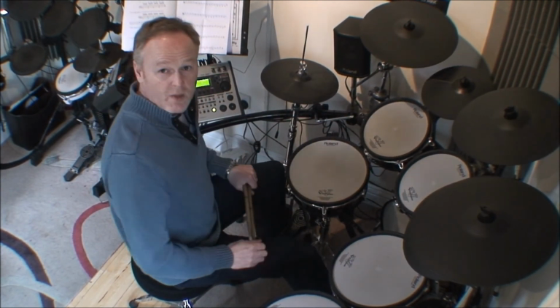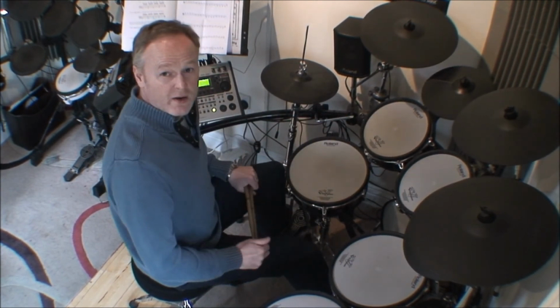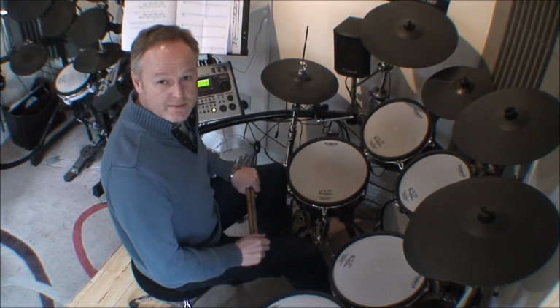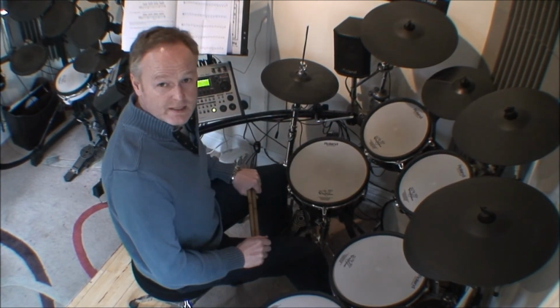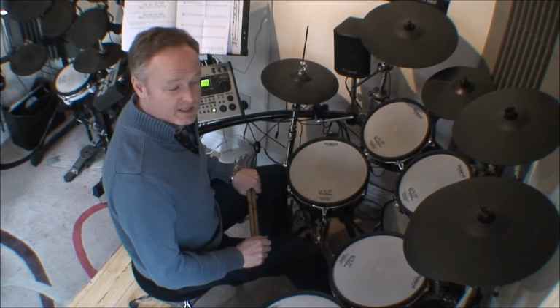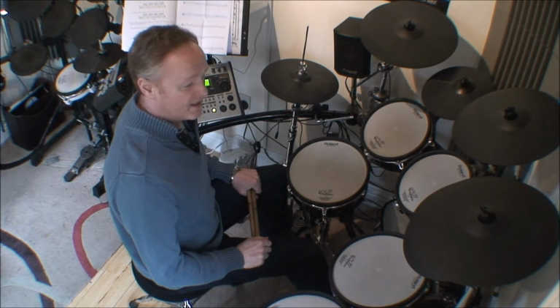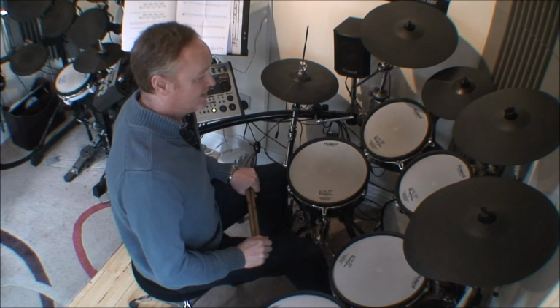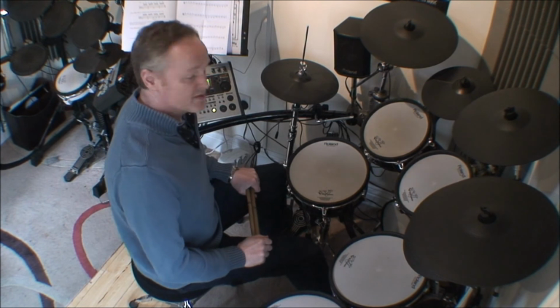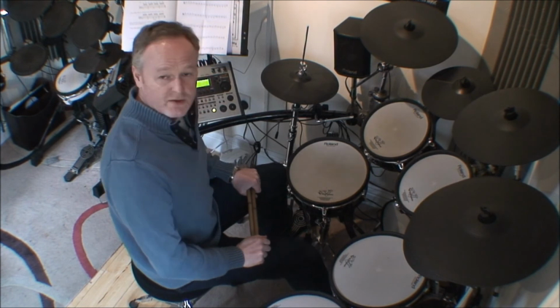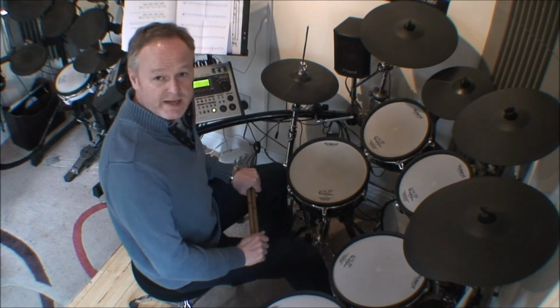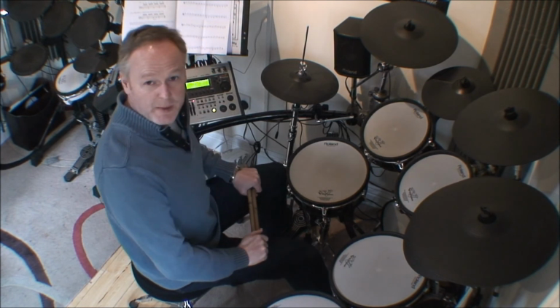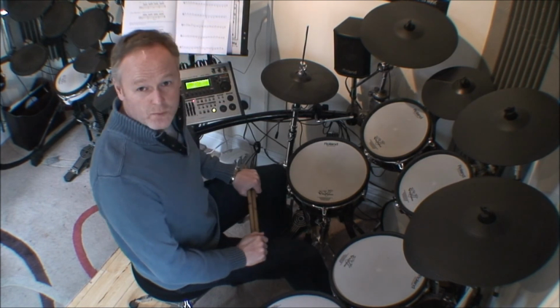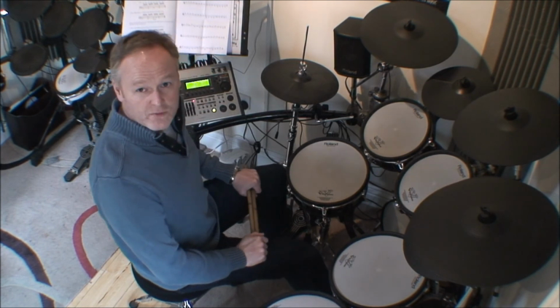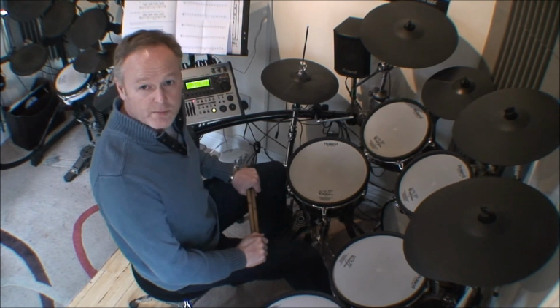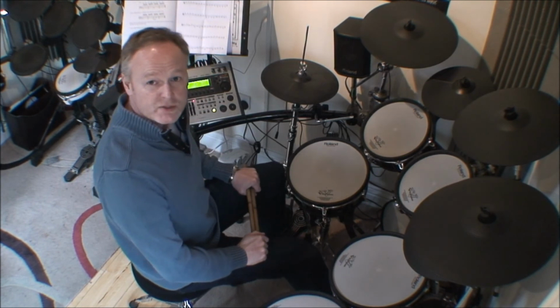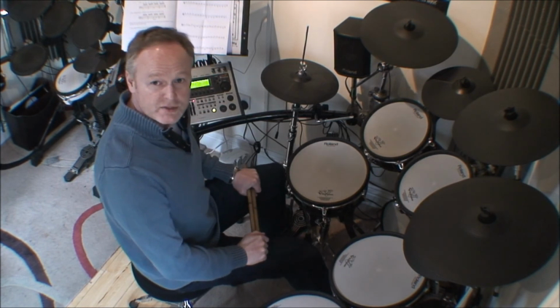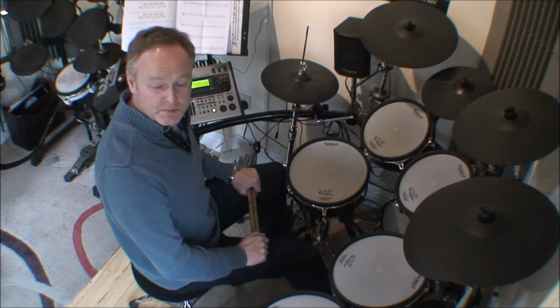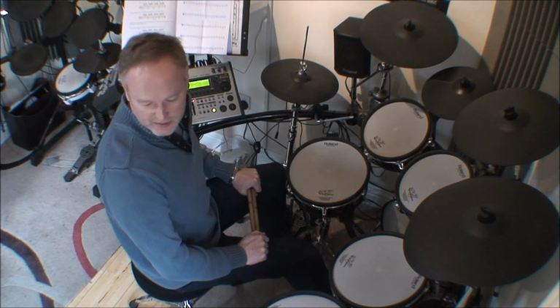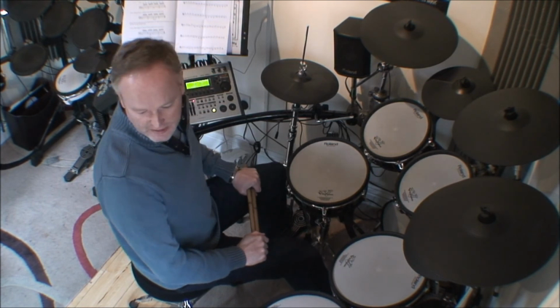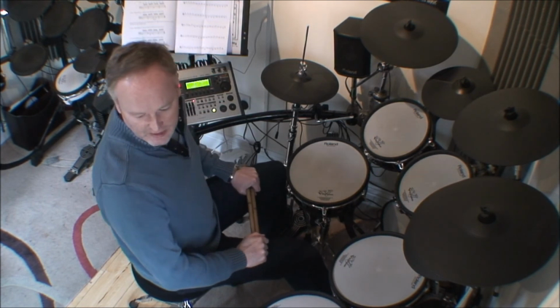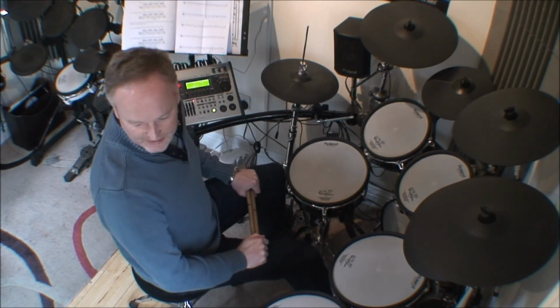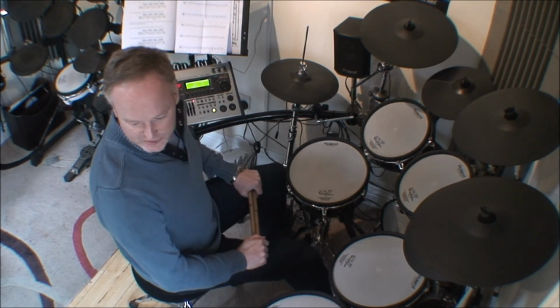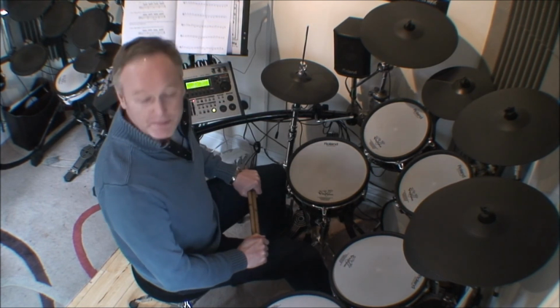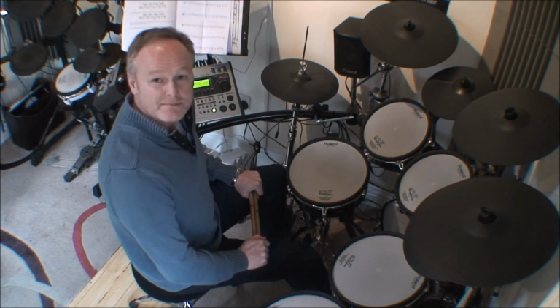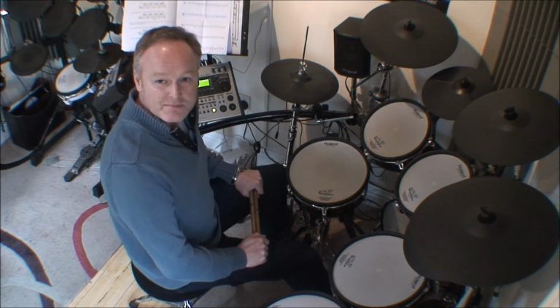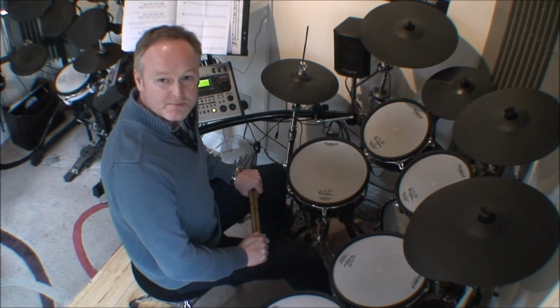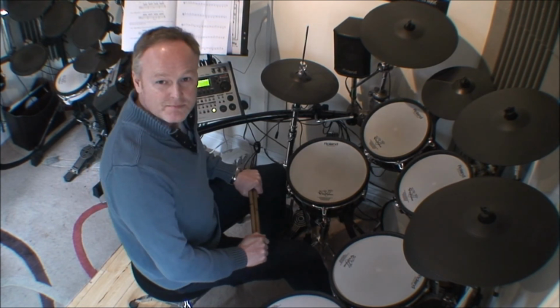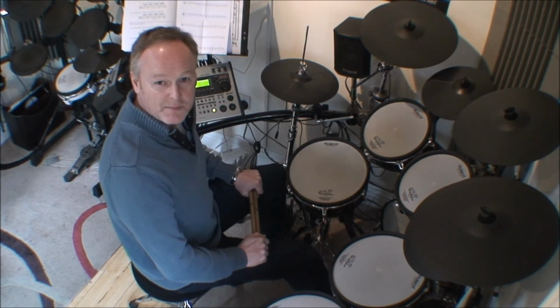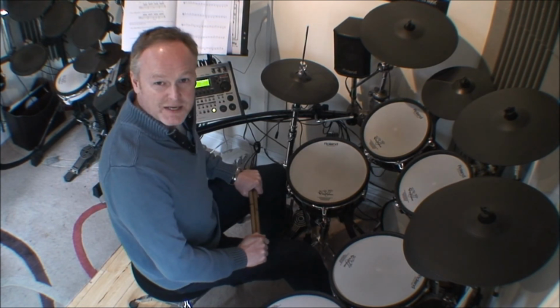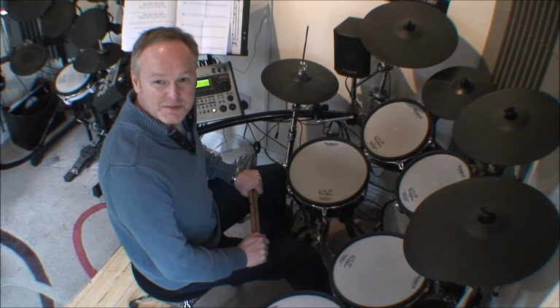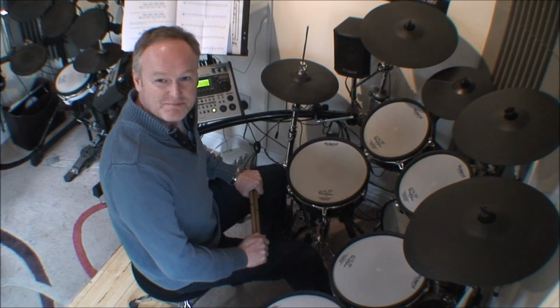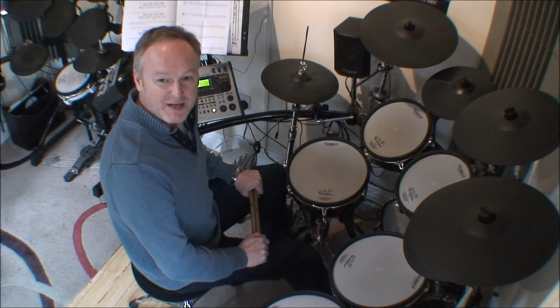Okay, that's a use of Linear Pattern 1 from Mike Johnston's book 'Linear Drumming.' Hope this helps. Bye.